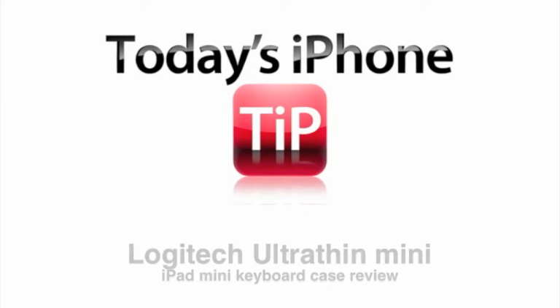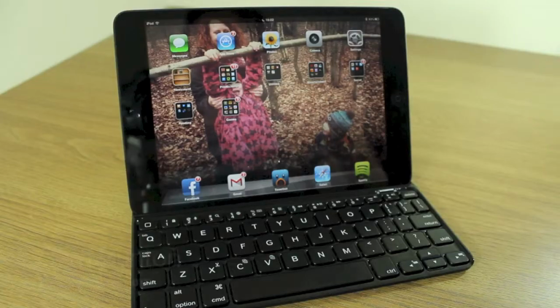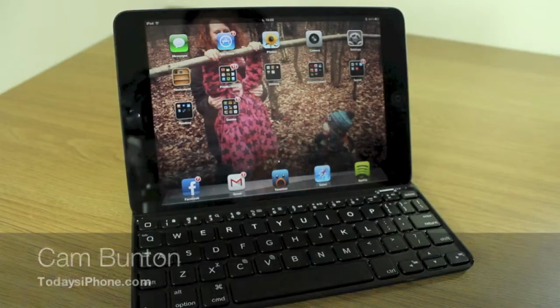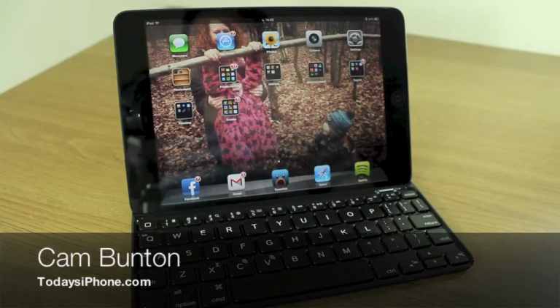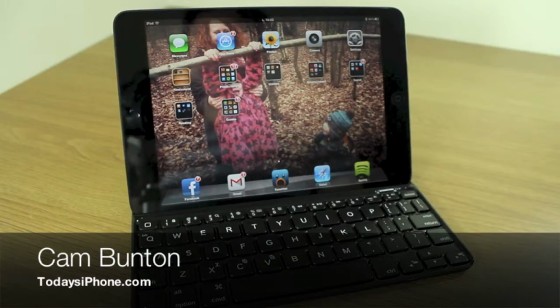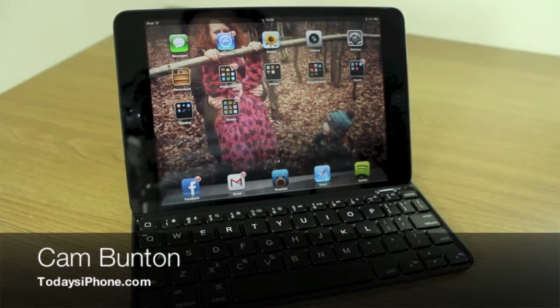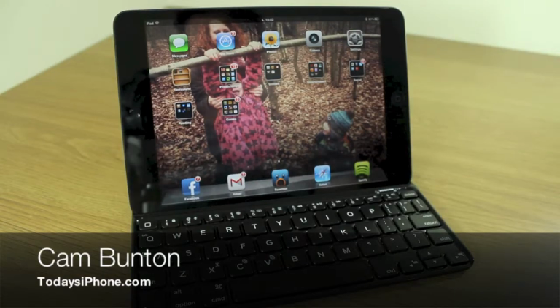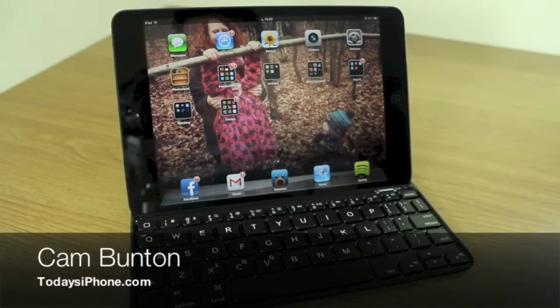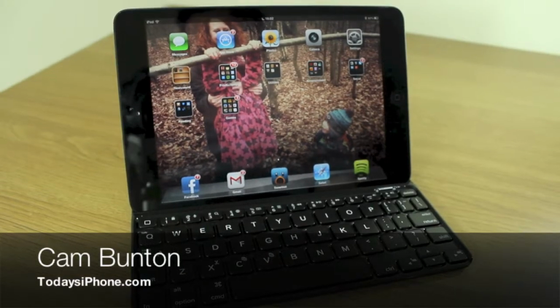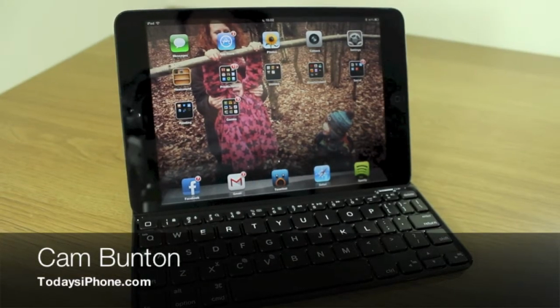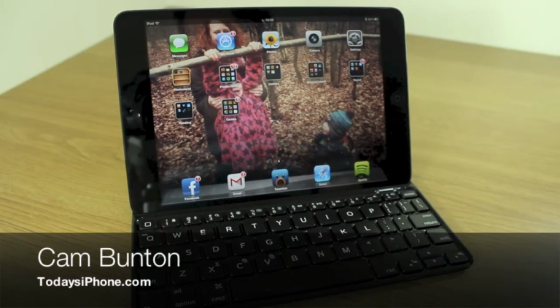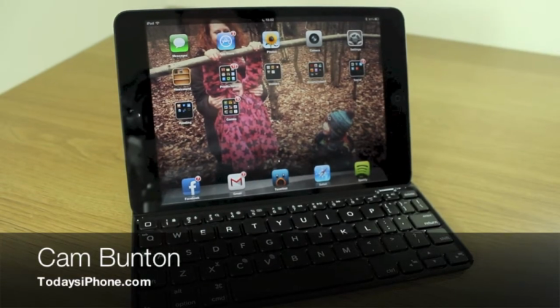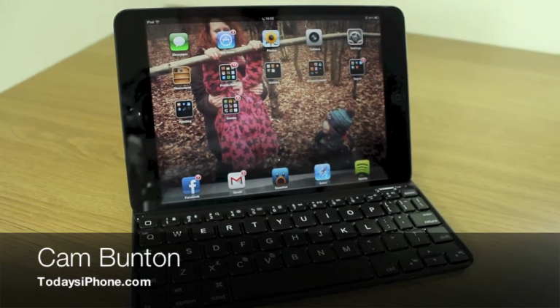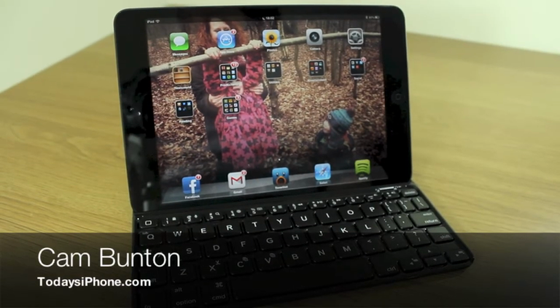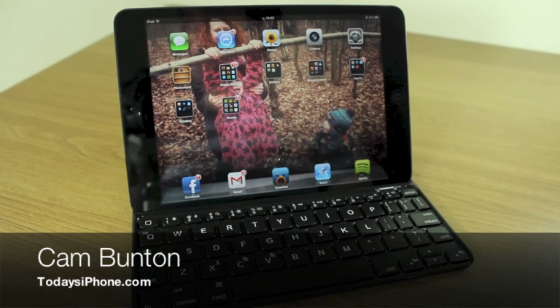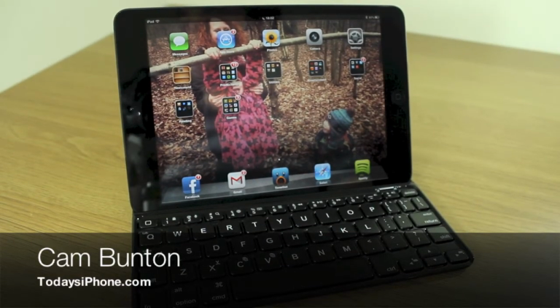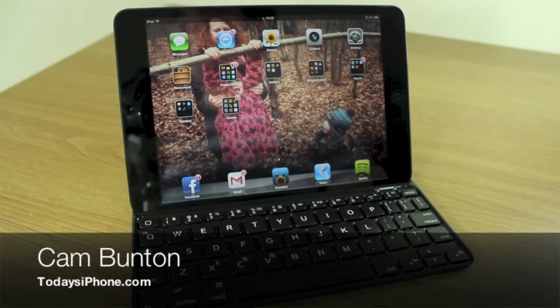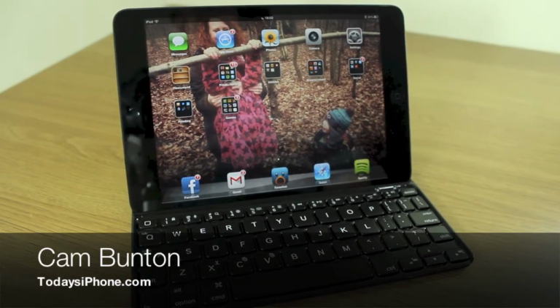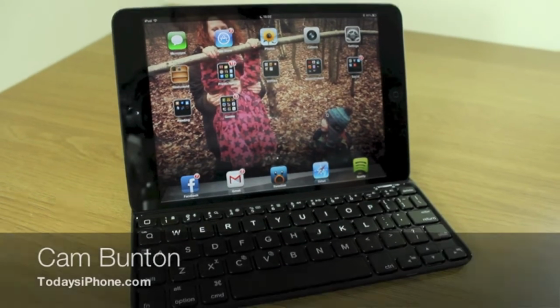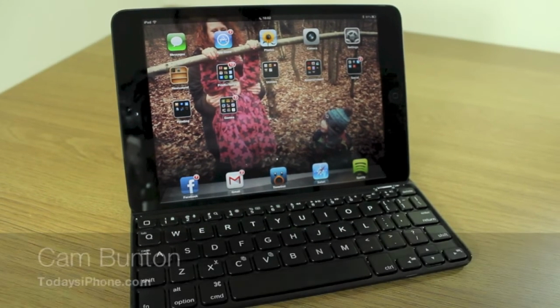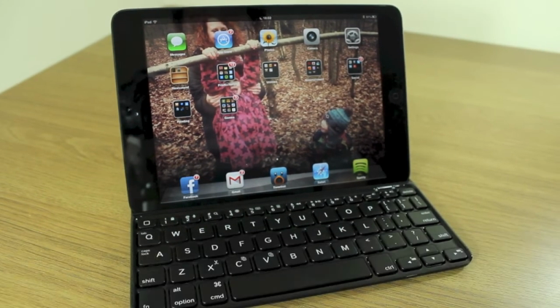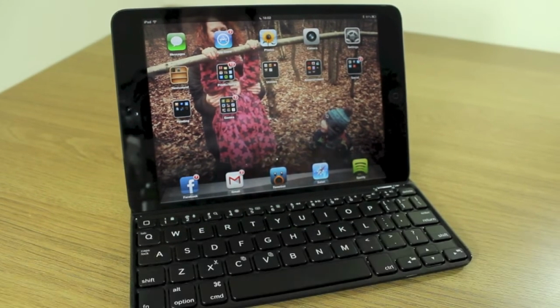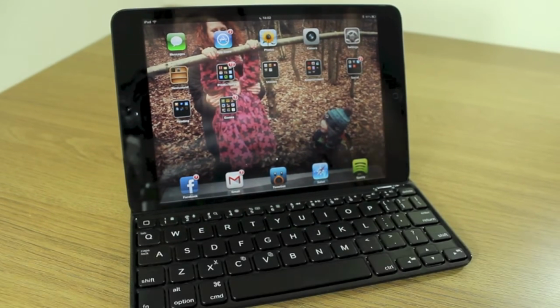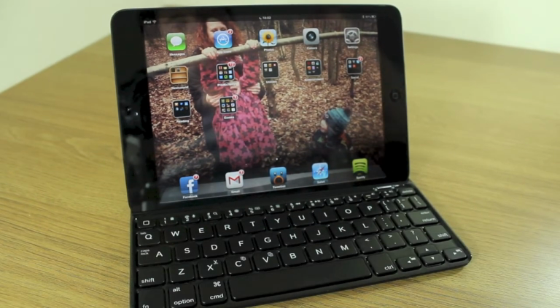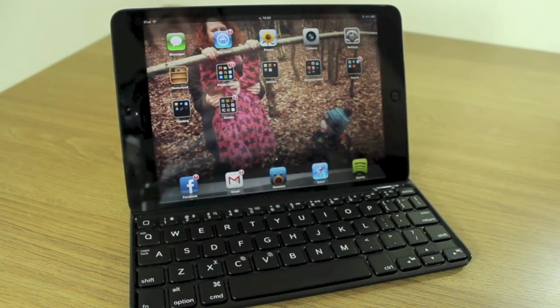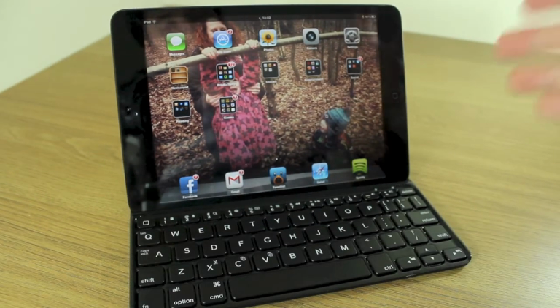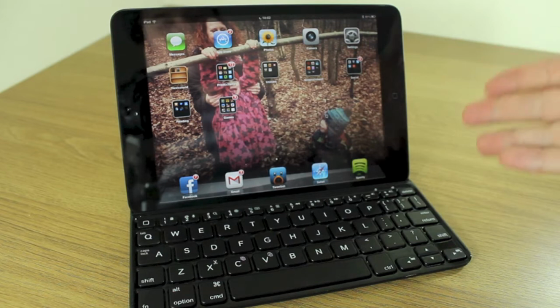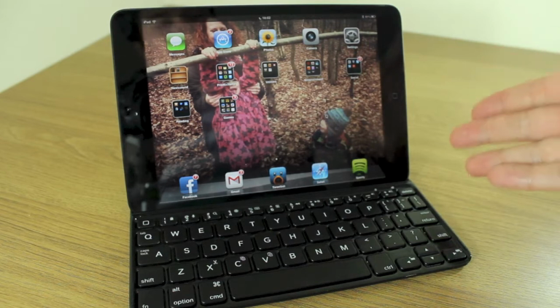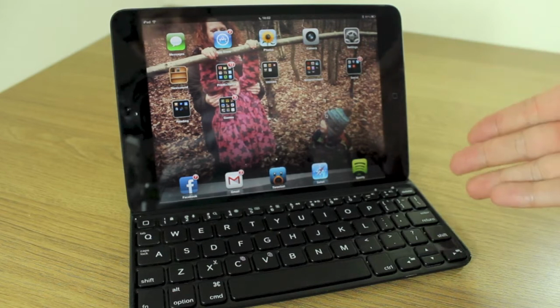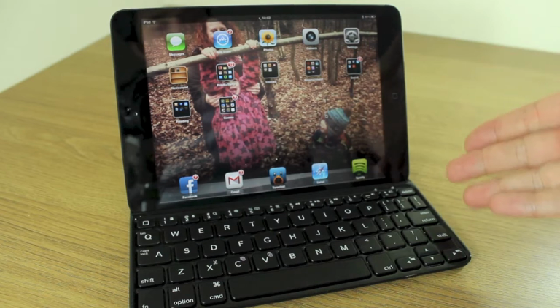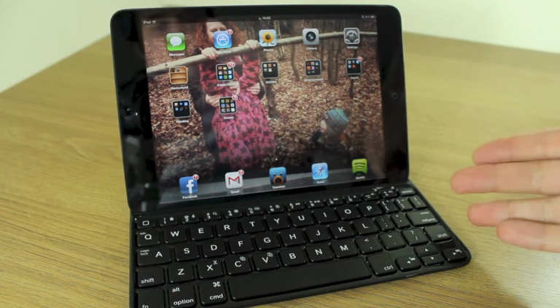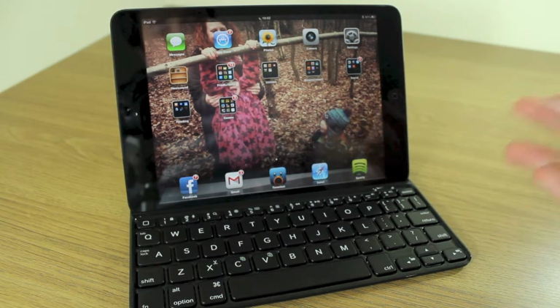Hey guys, Cam here from todaysiphone.com with a video review of the Logitech Ultra Thin Mini.